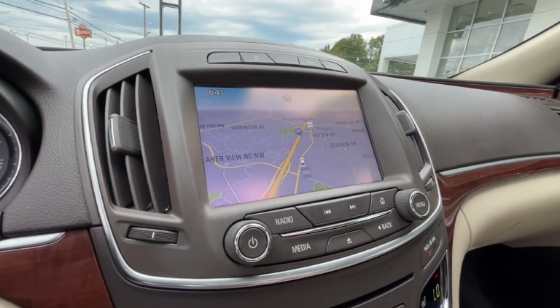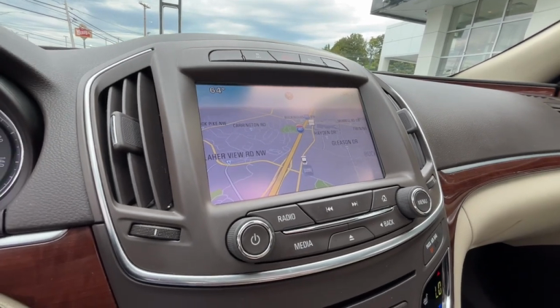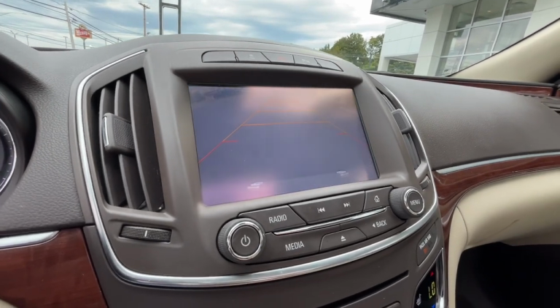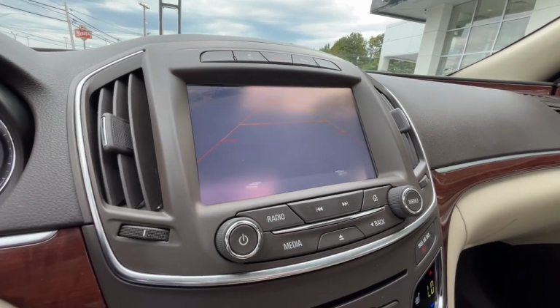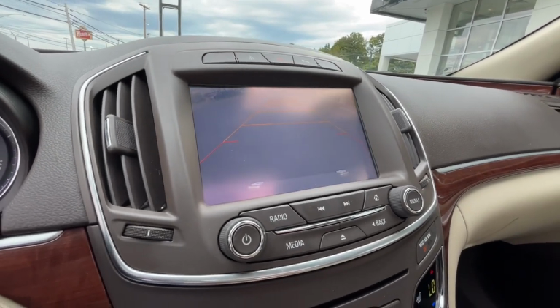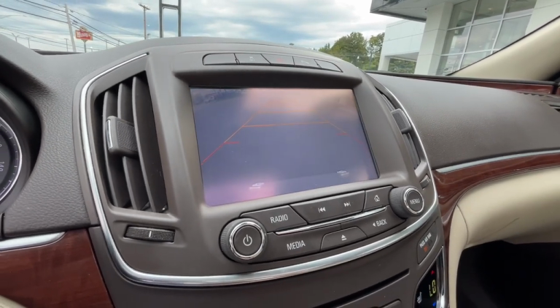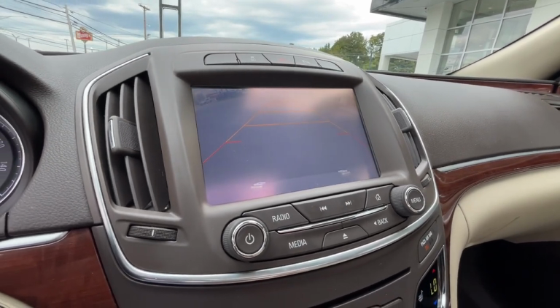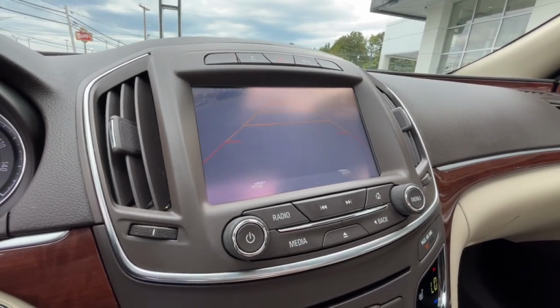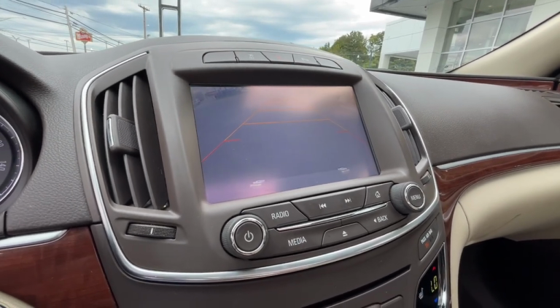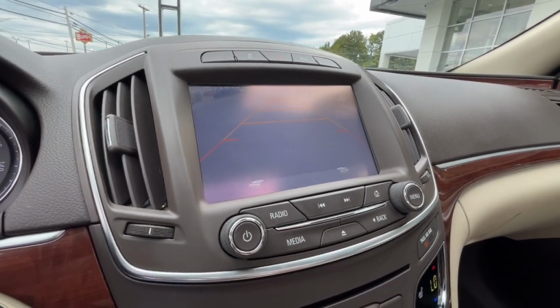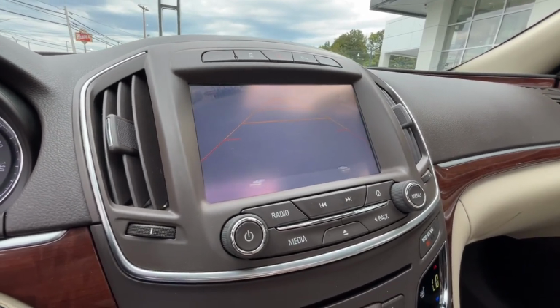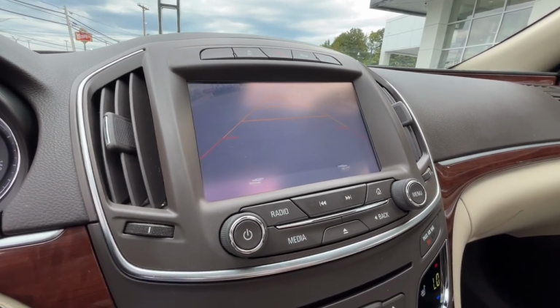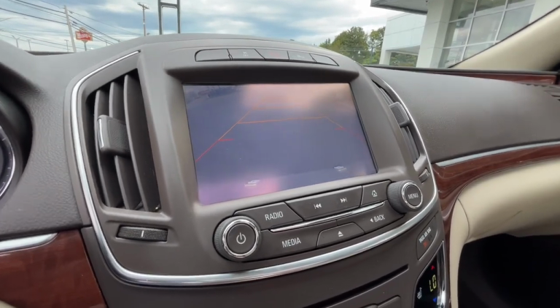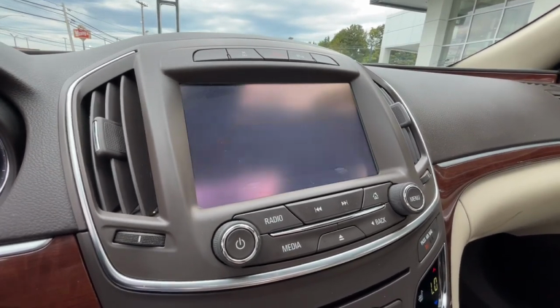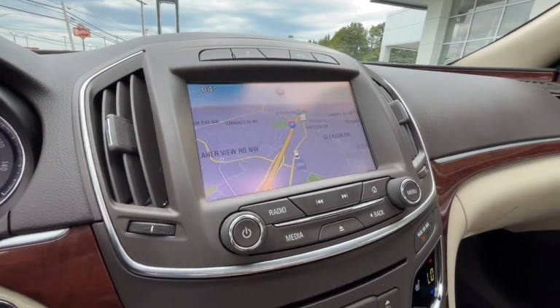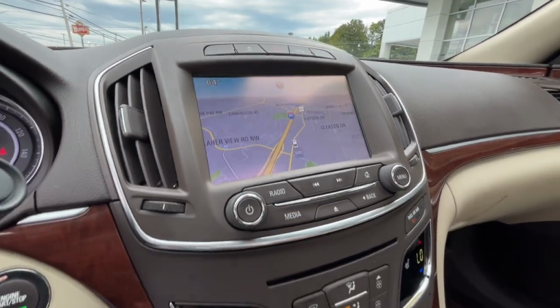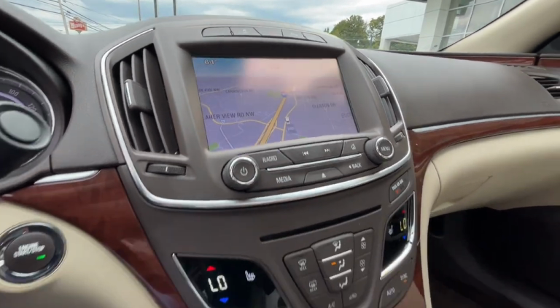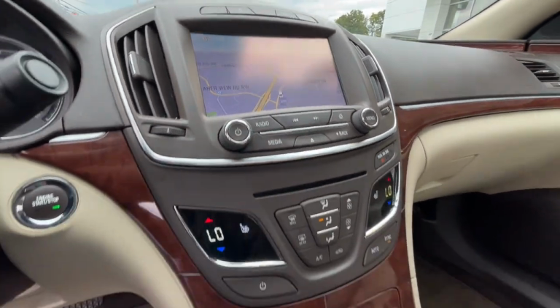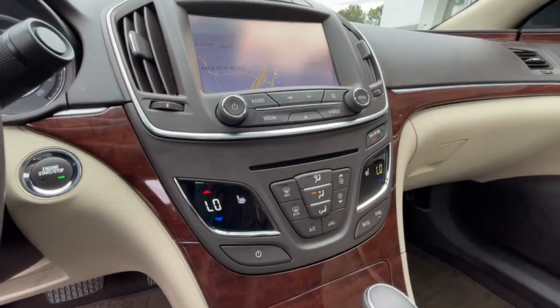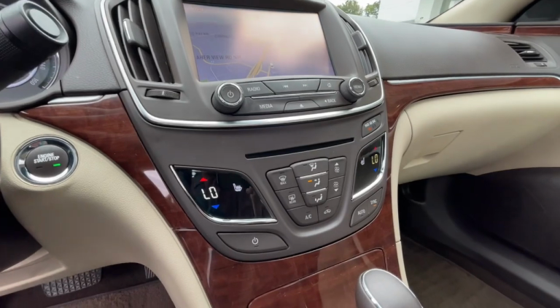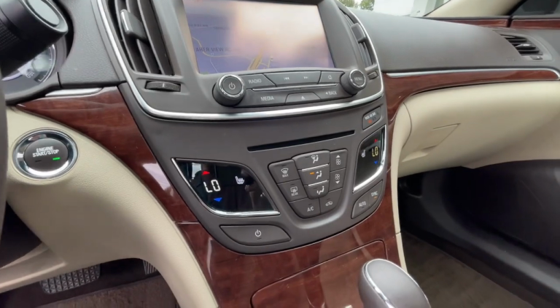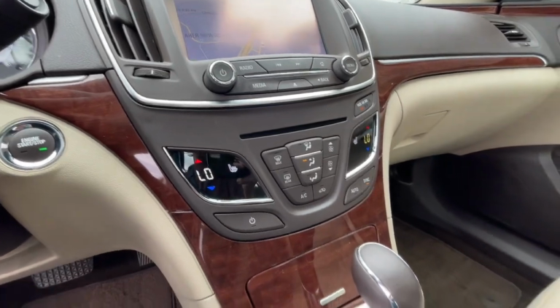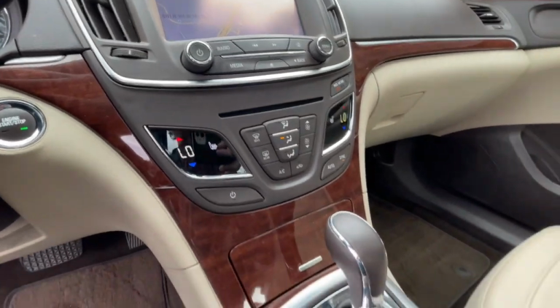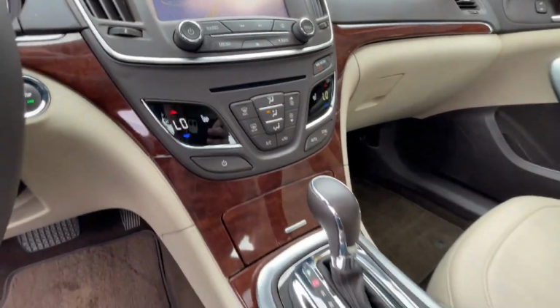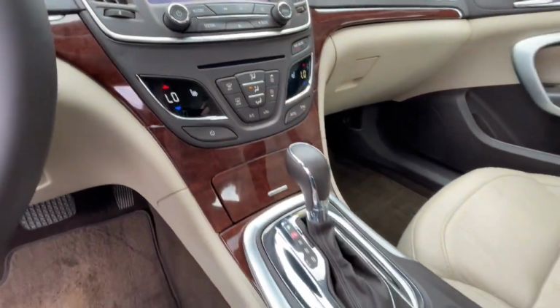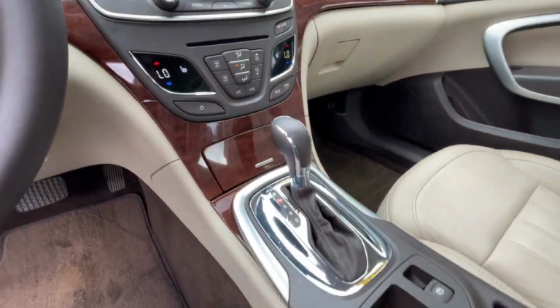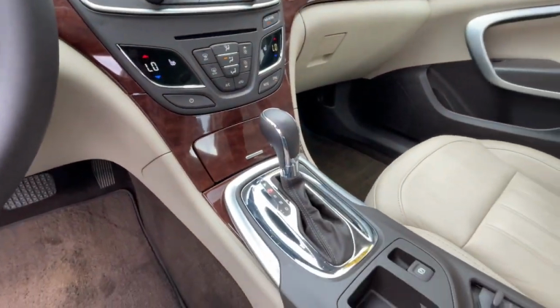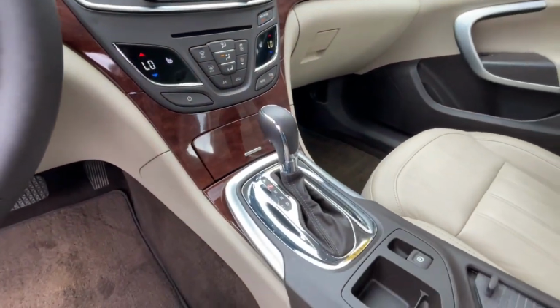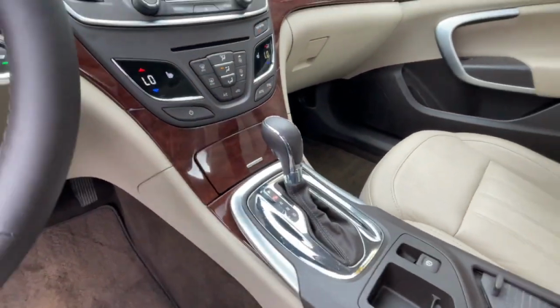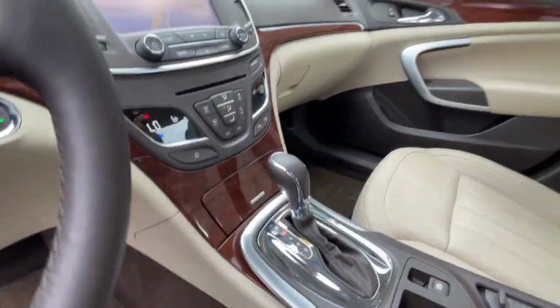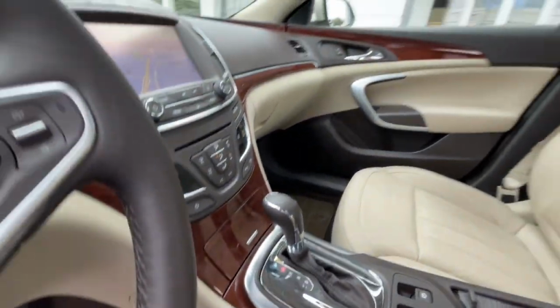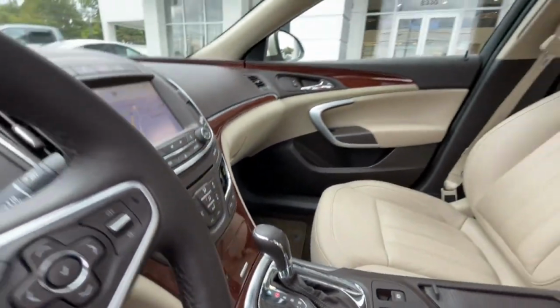That's the Regal. Treat yourself to a test drive today. Our staff will toss you the keys and give you an outstanding customer experience.